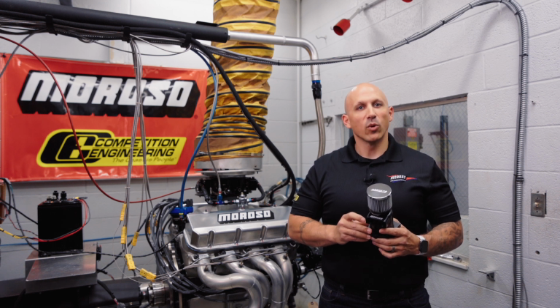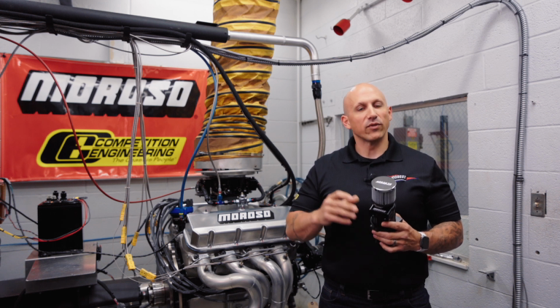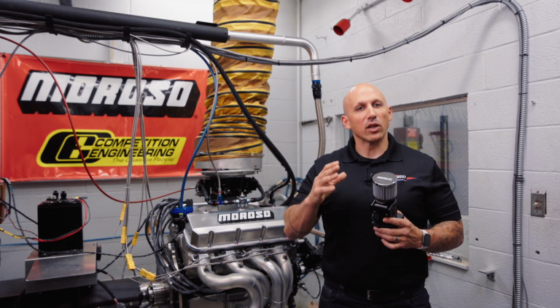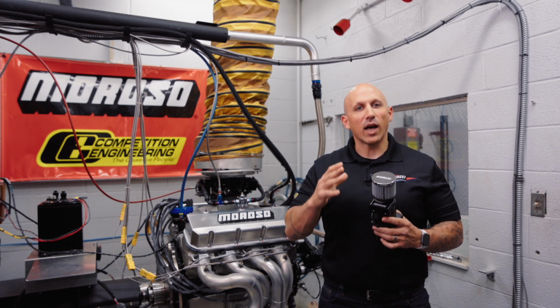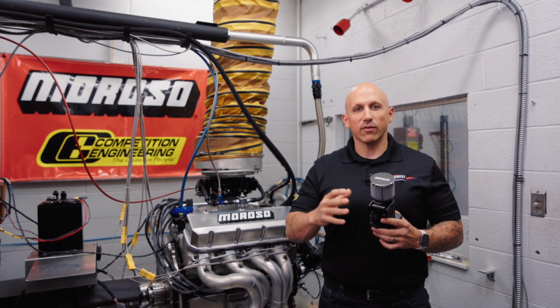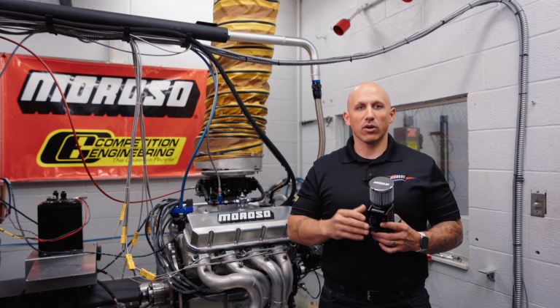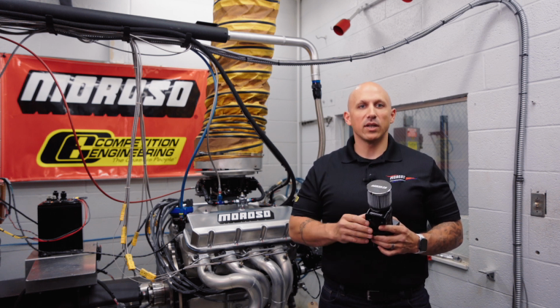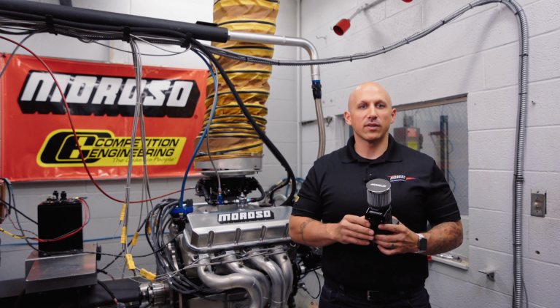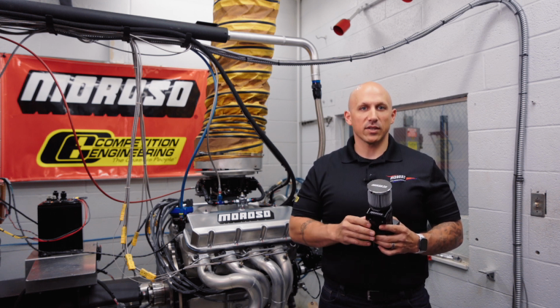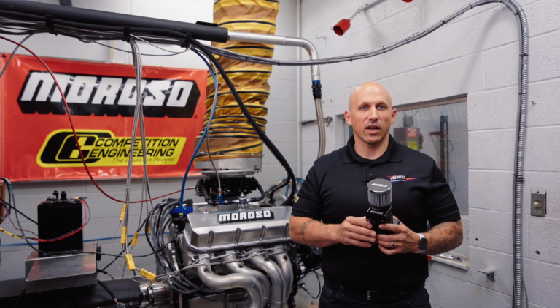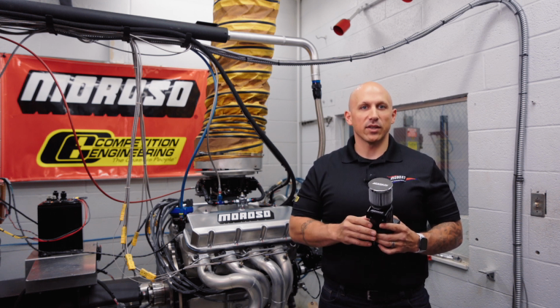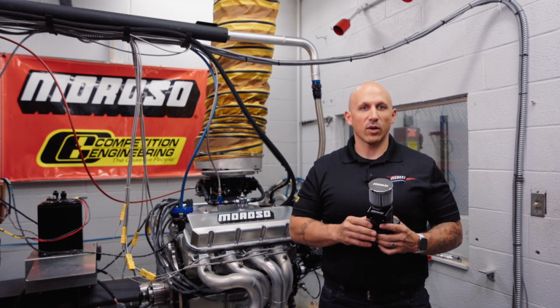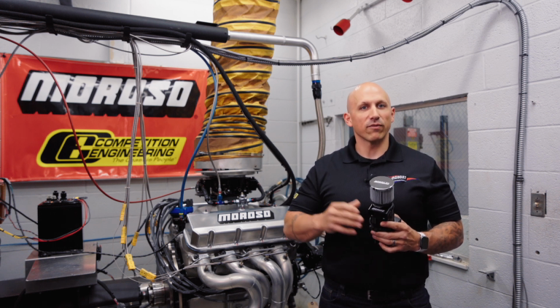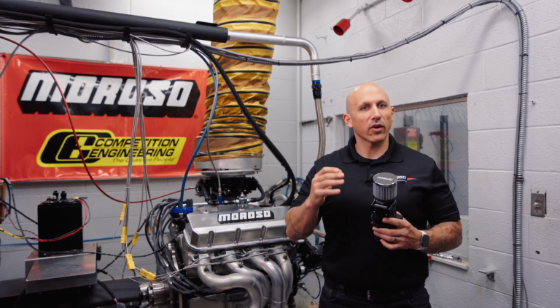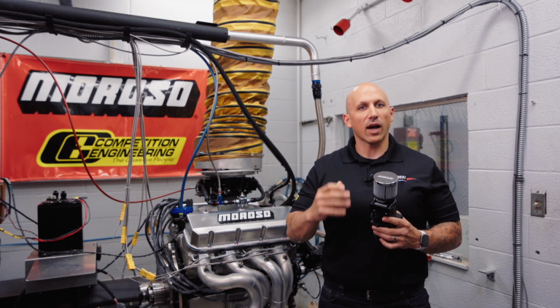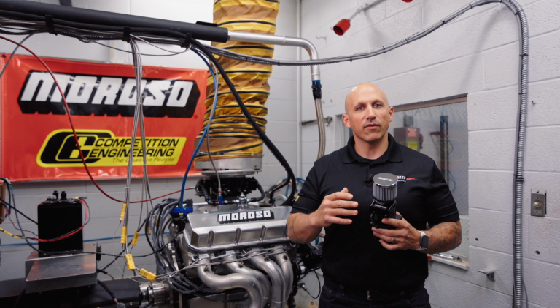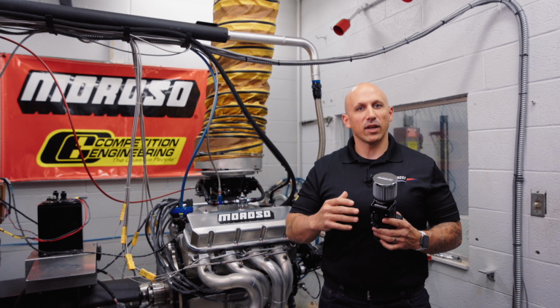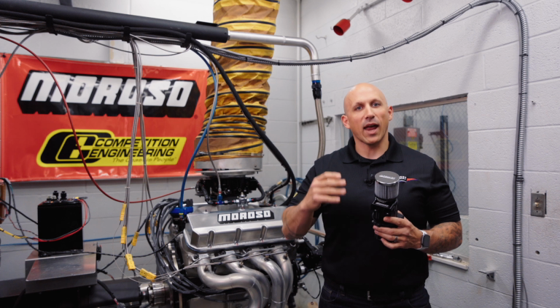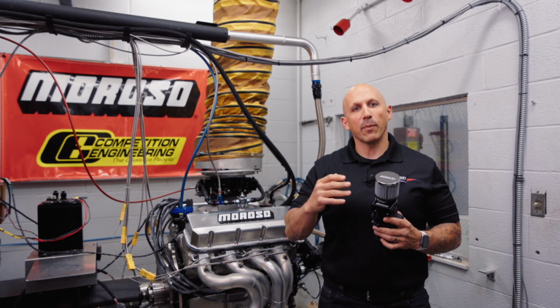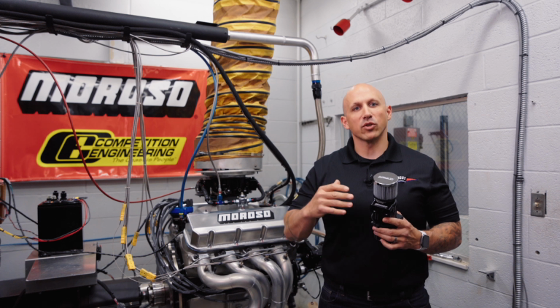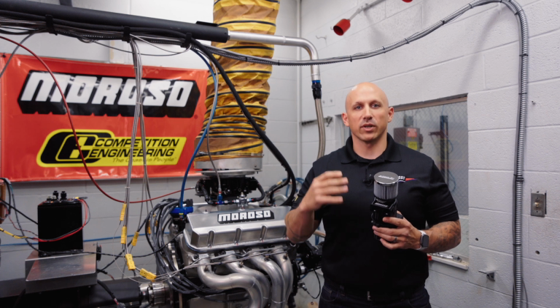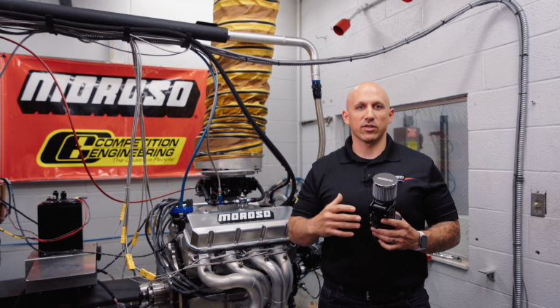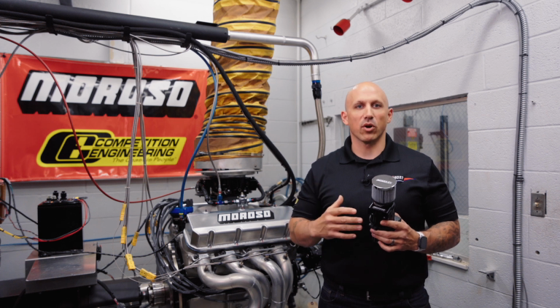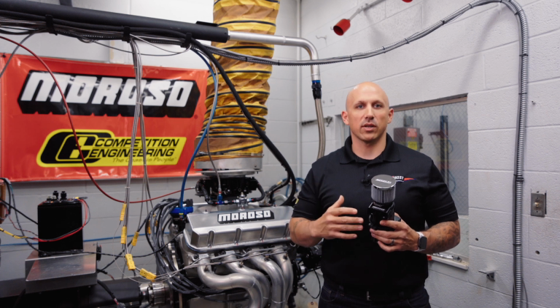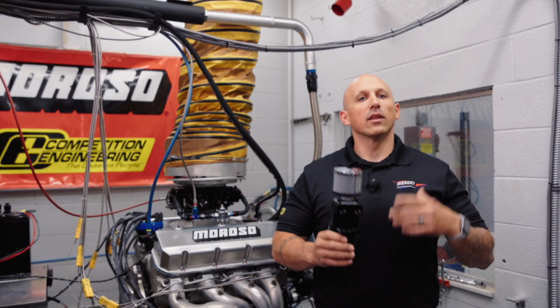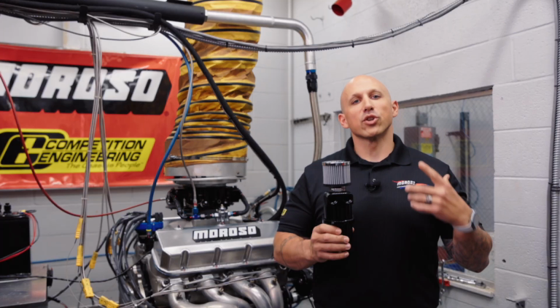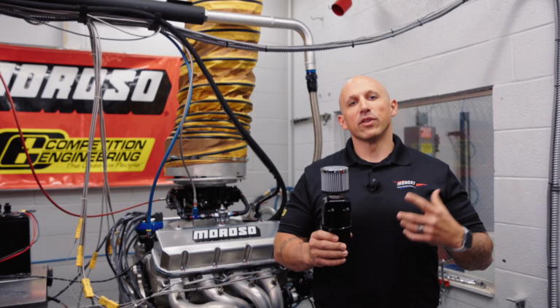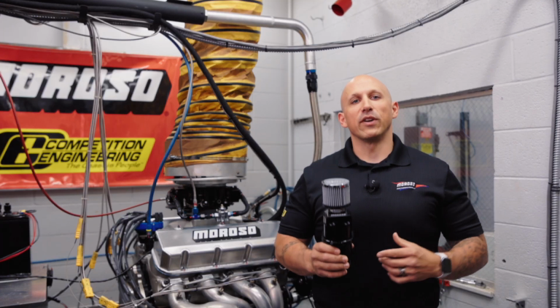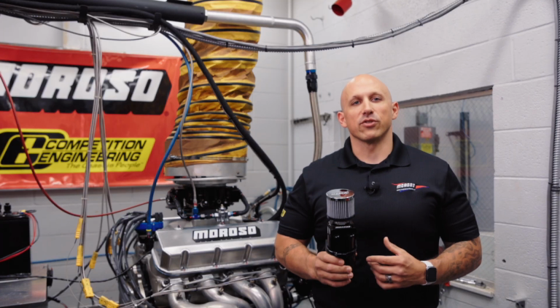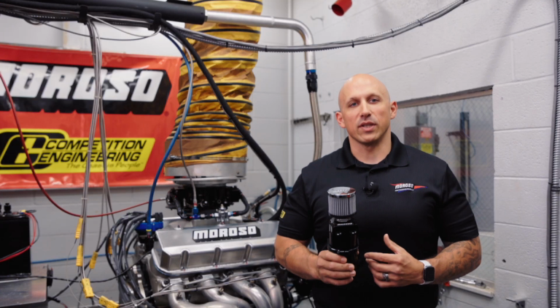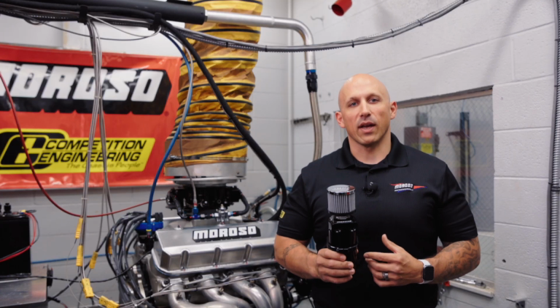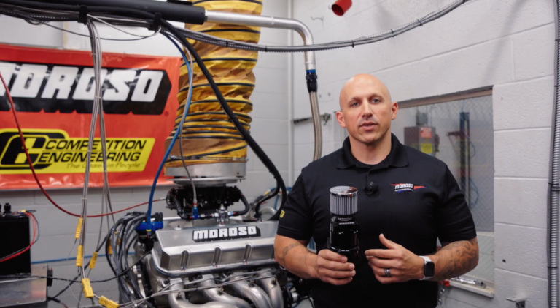We've done a lot of R&D and testing on this and we're very confident and happy to bring this to market. Let's go over the features of these tanks.